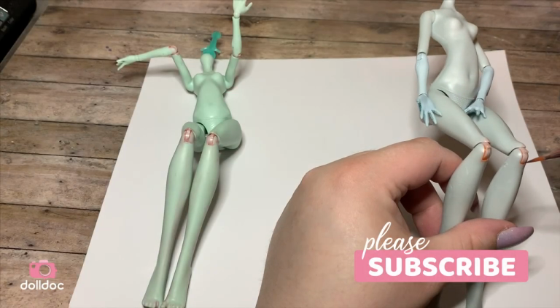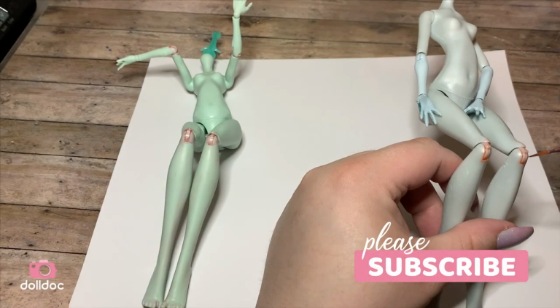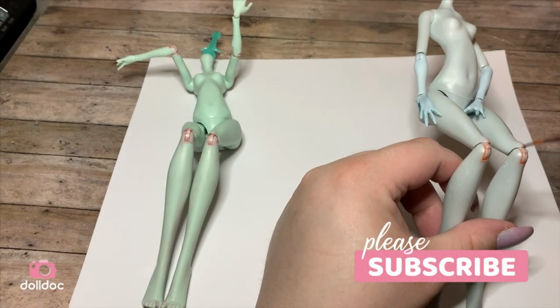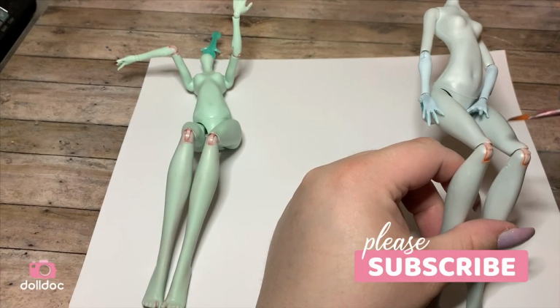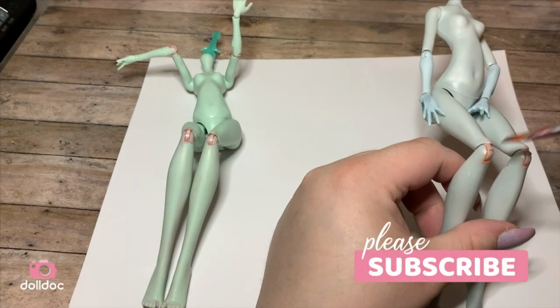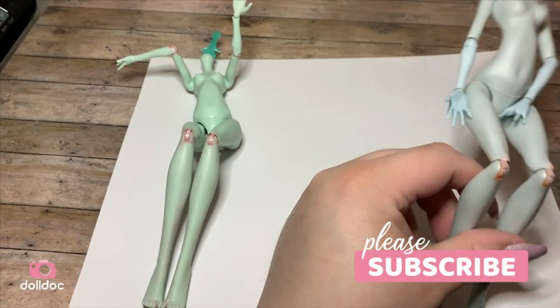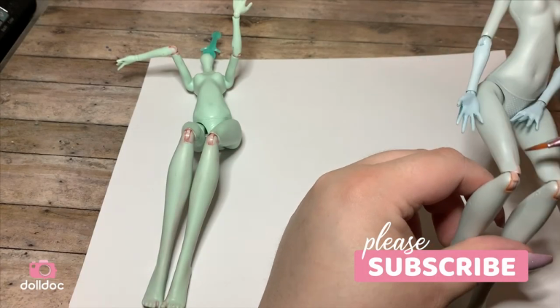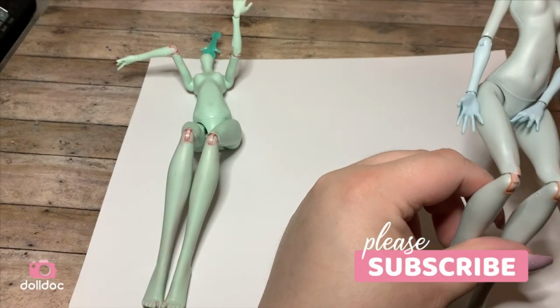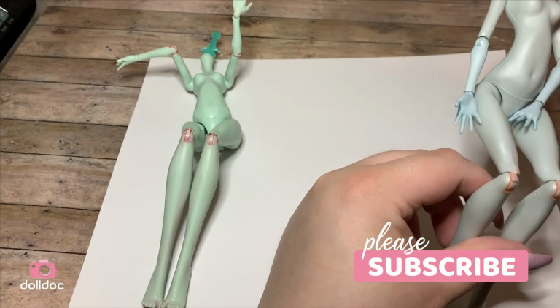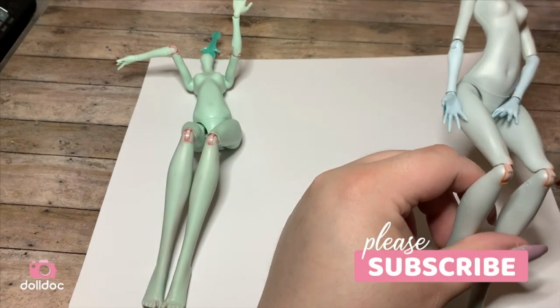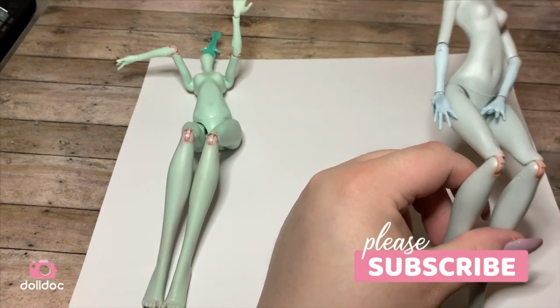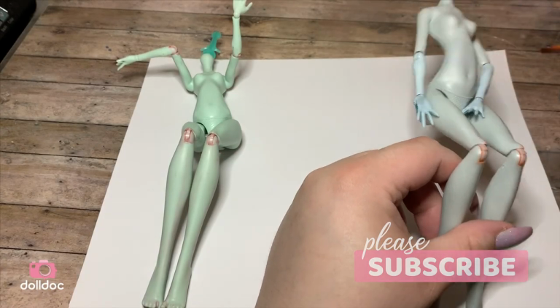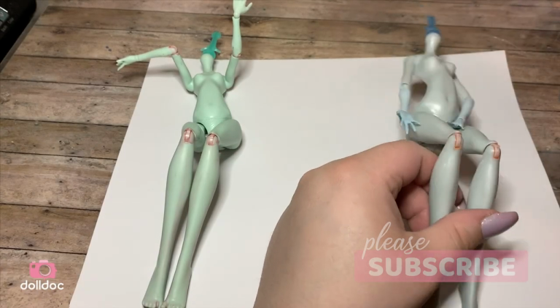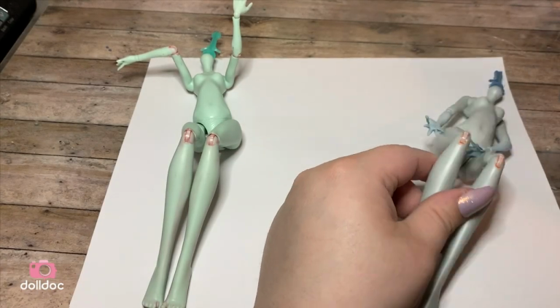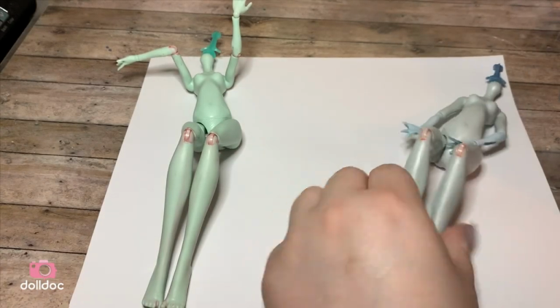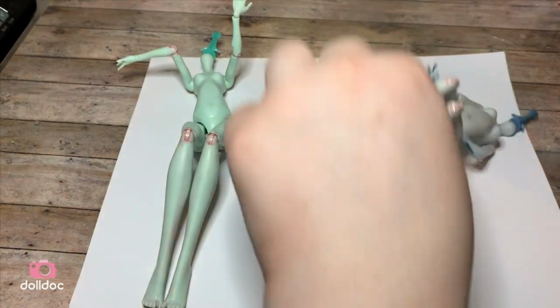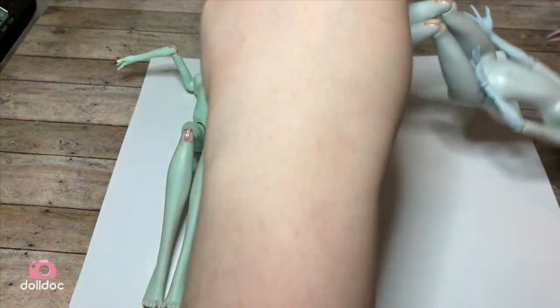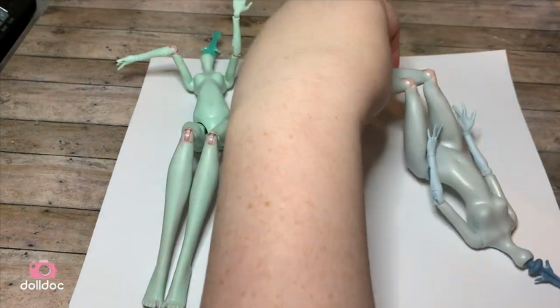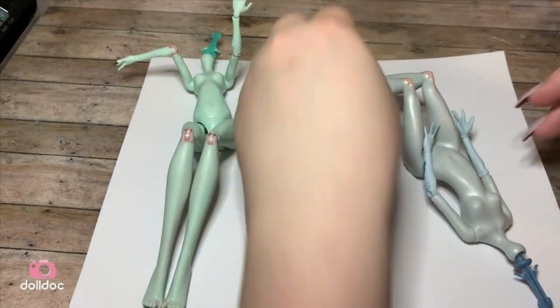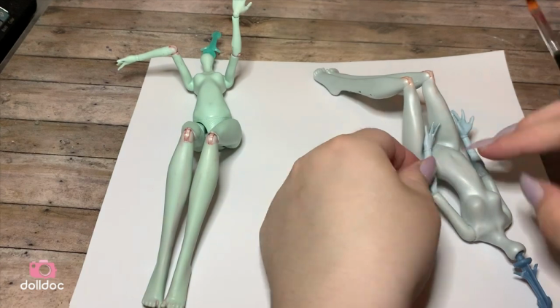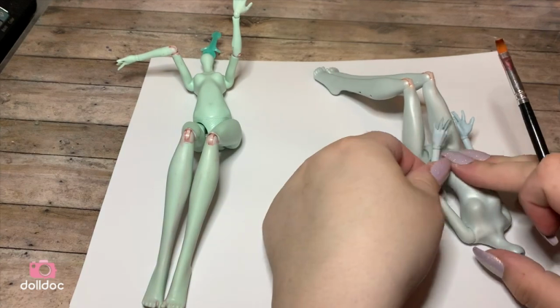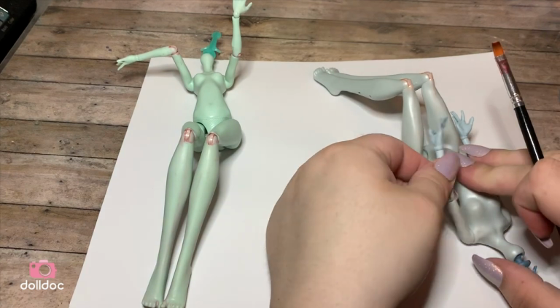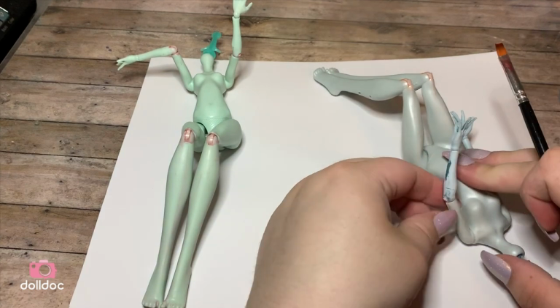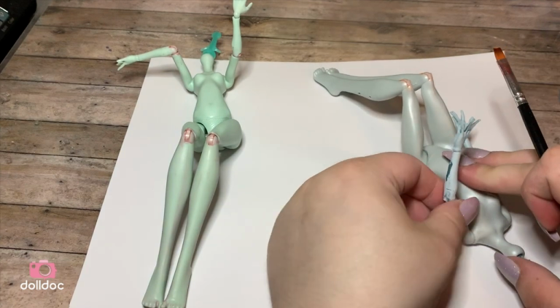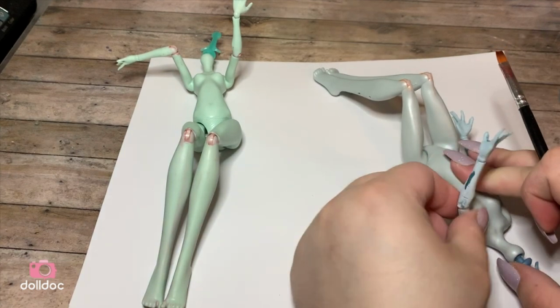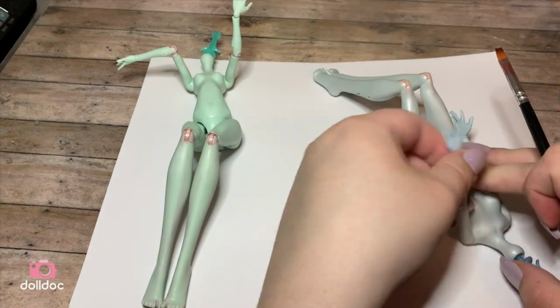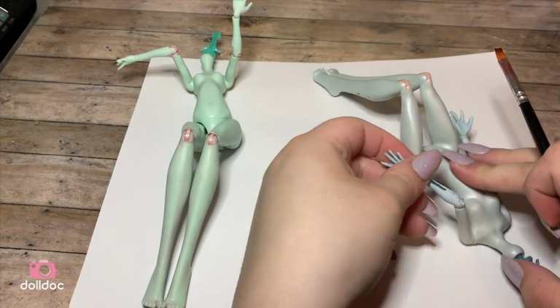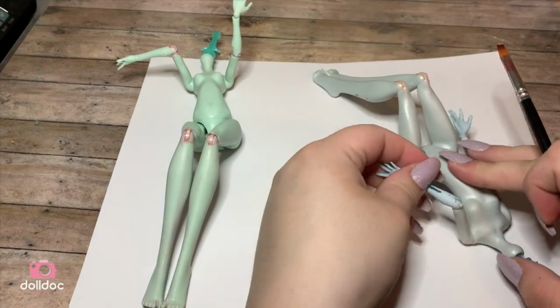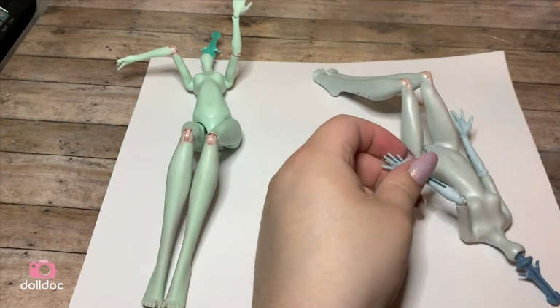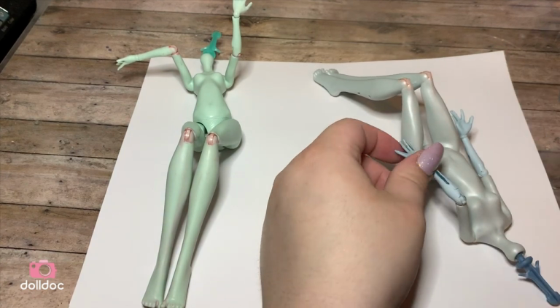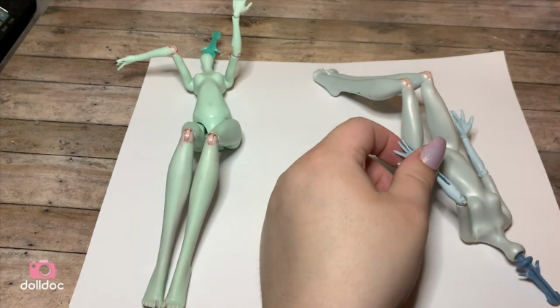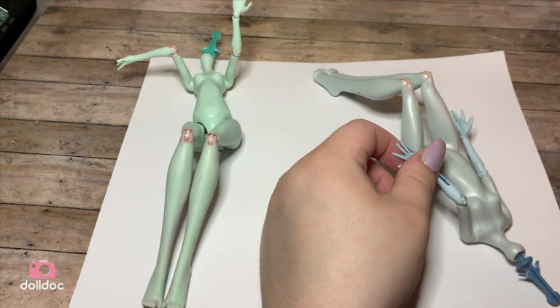Hello and welcome to DollDoc. Today I will be showing you the new way I recolor my doll bodies.